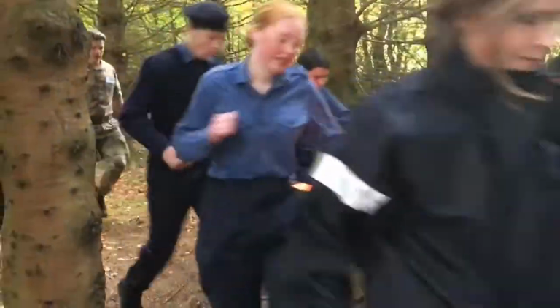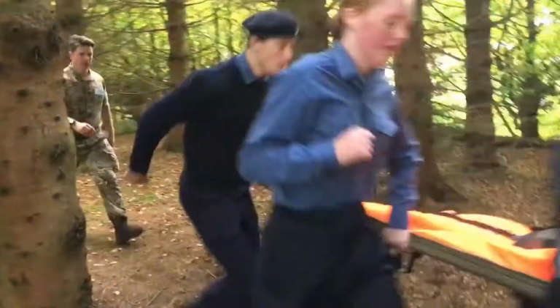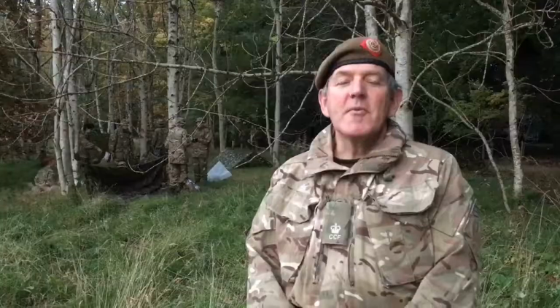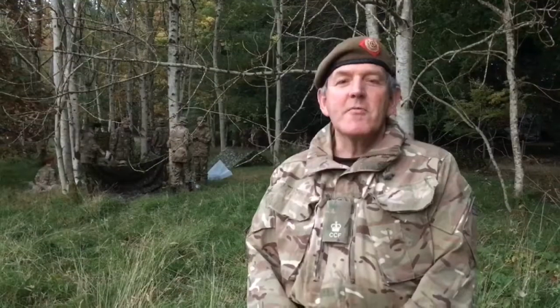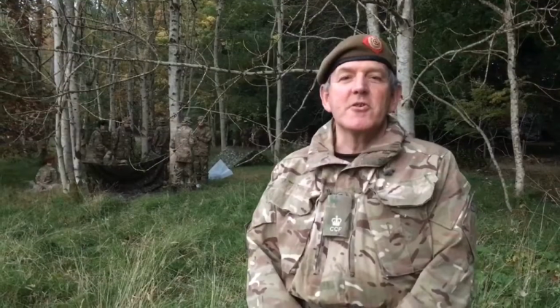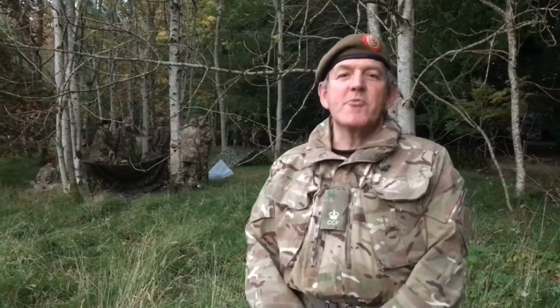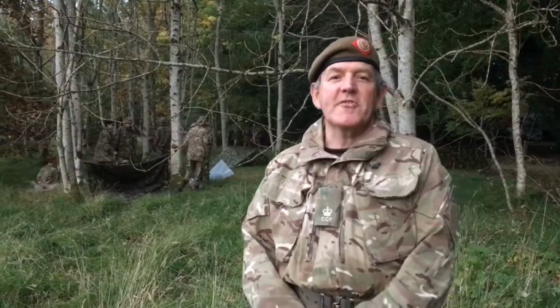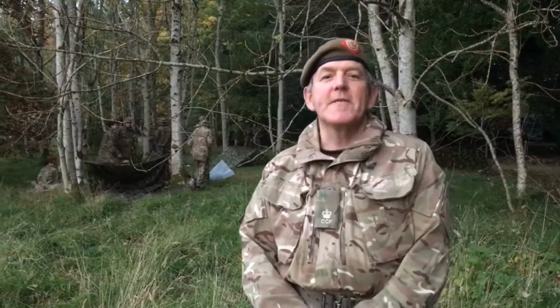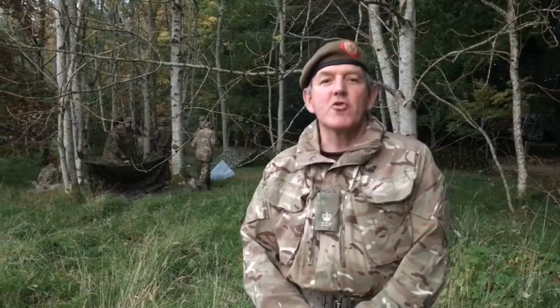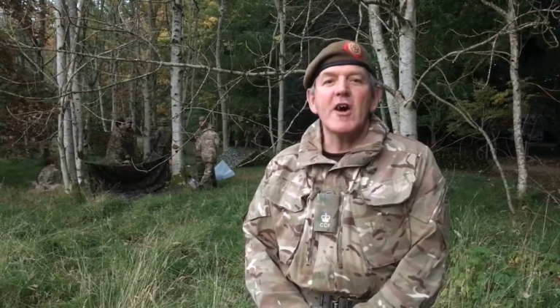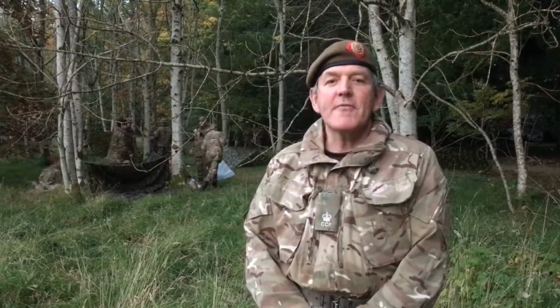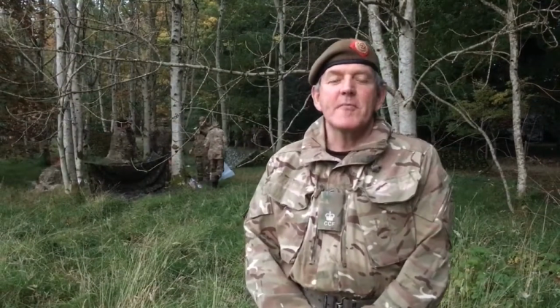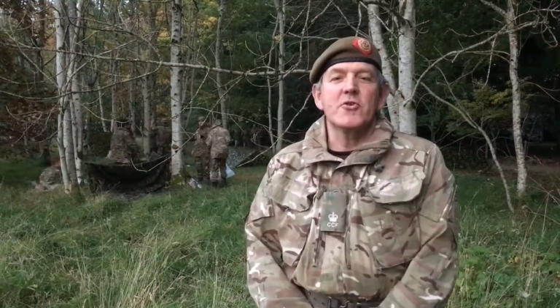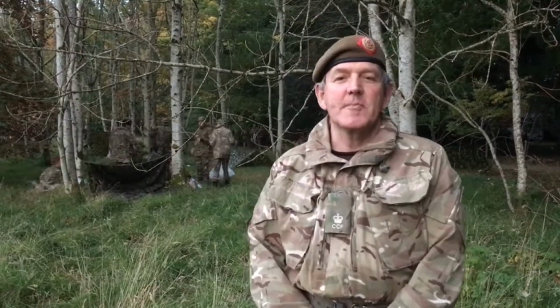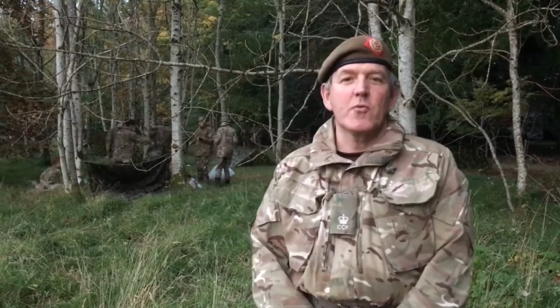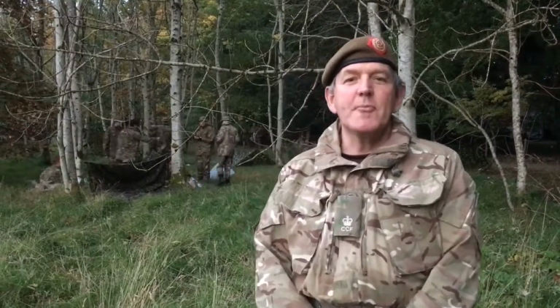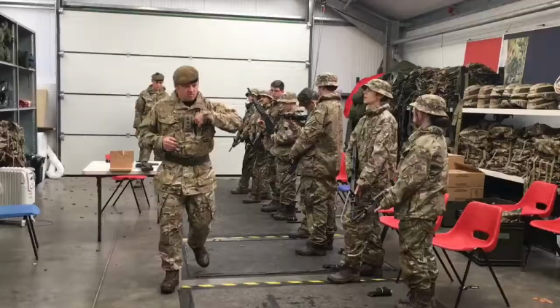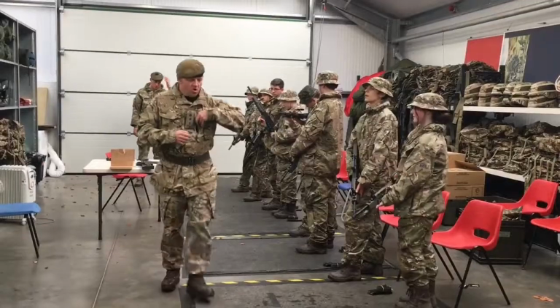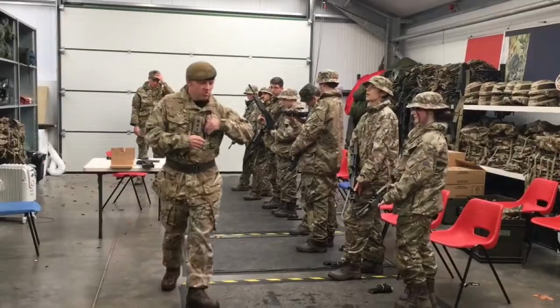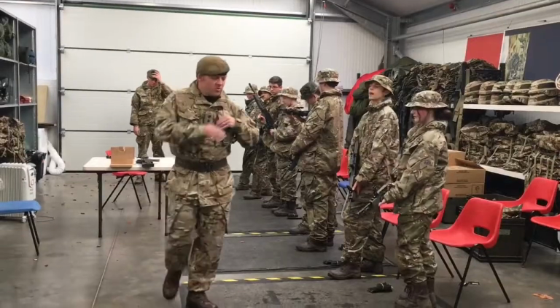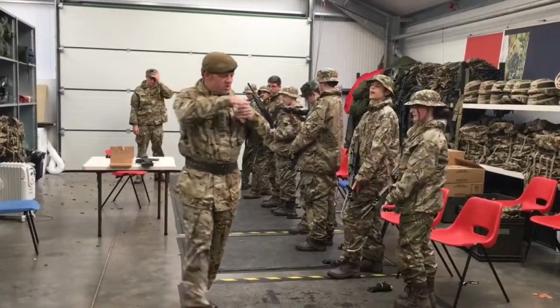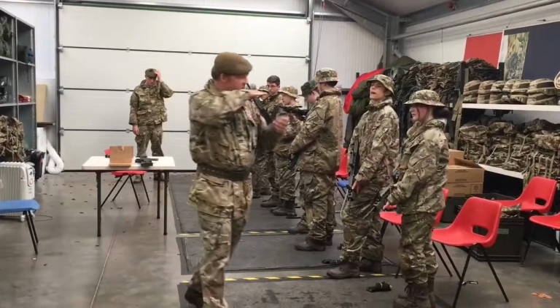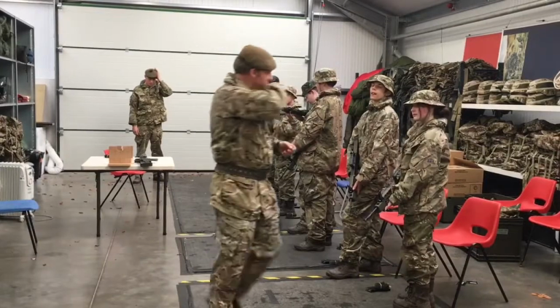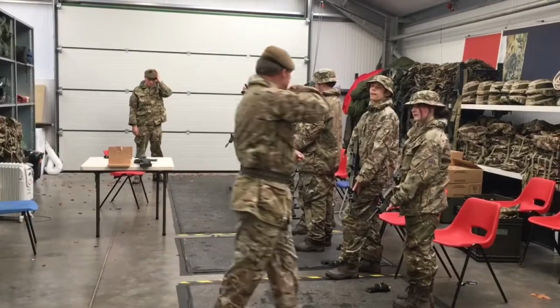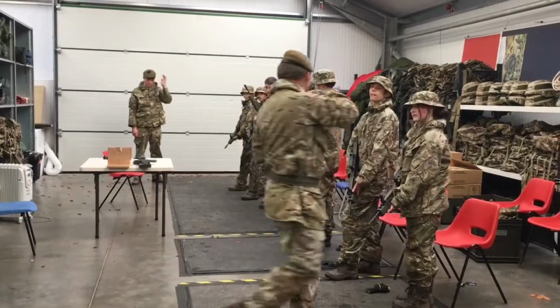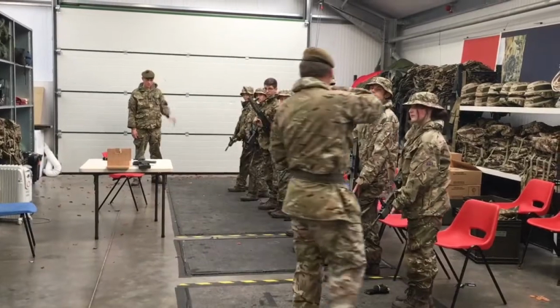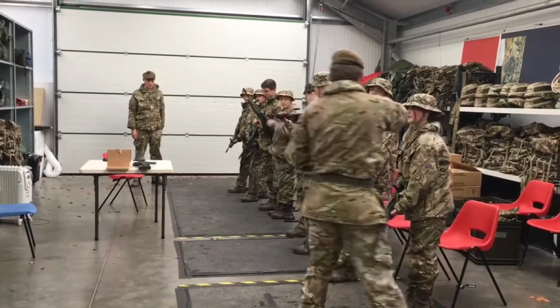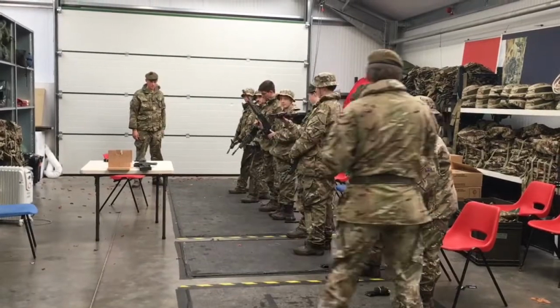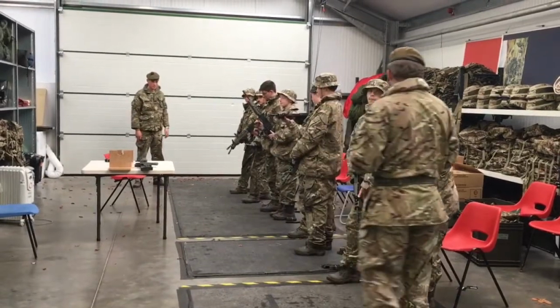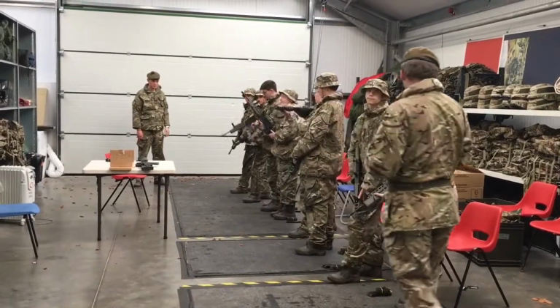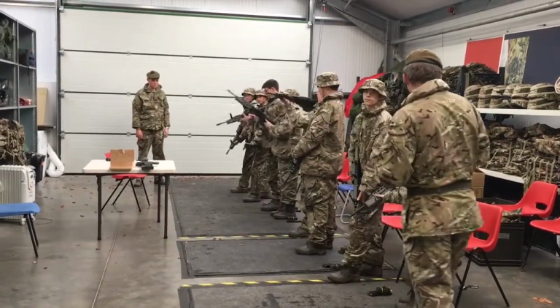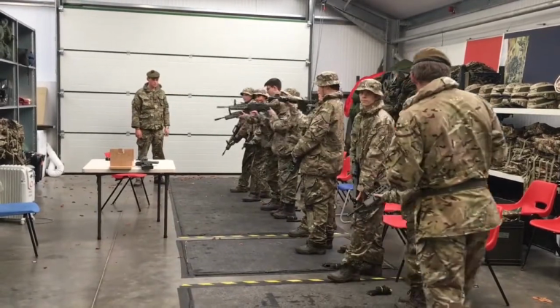The Army have been practising their fieldcraft. They've been doing a bit of weapon training and they've also been doing some paintball.